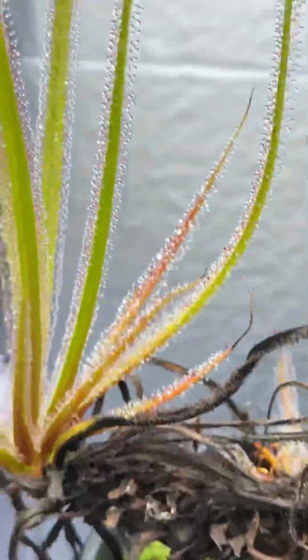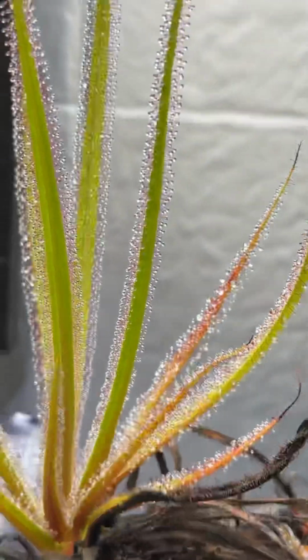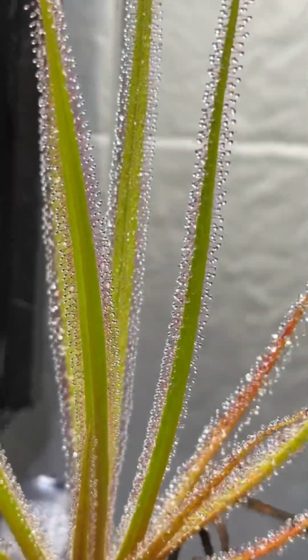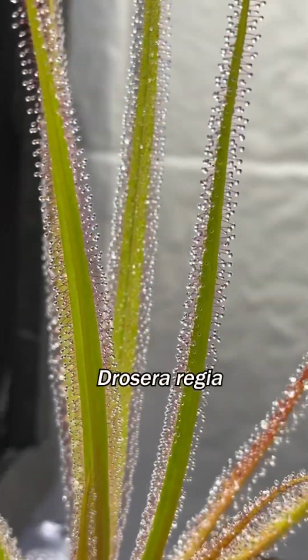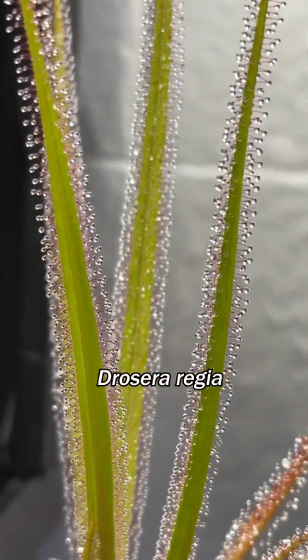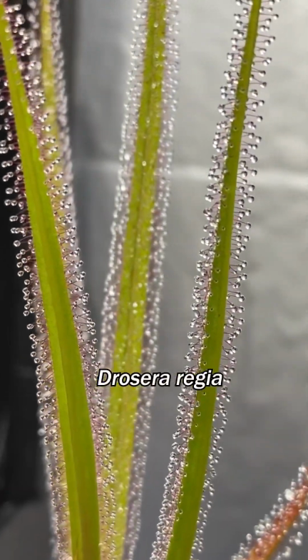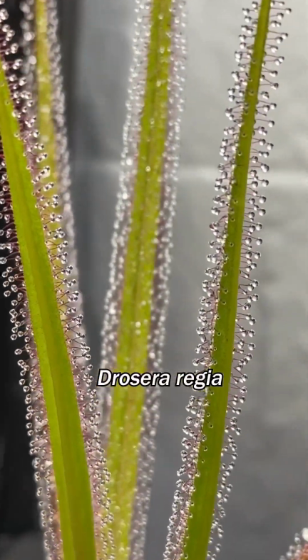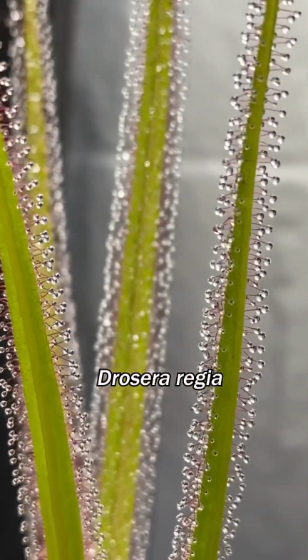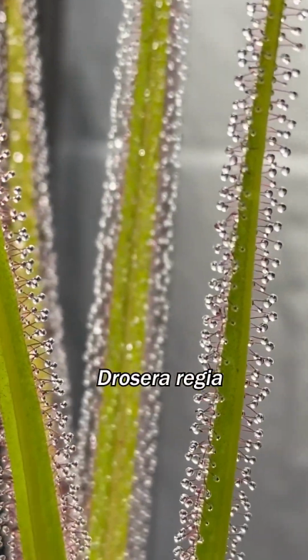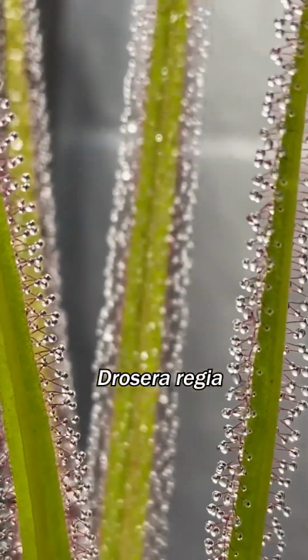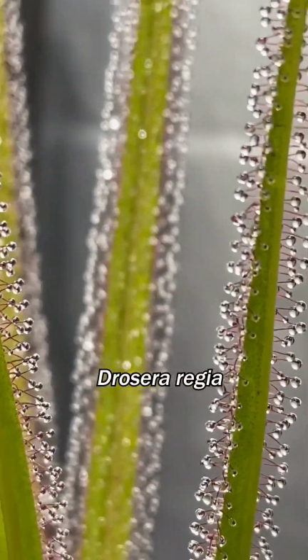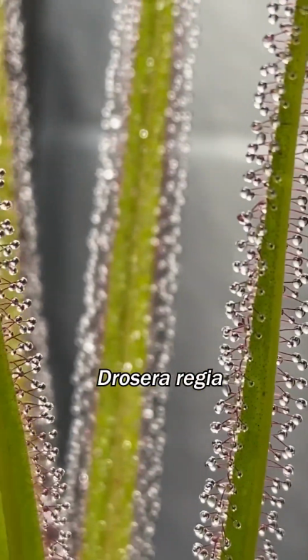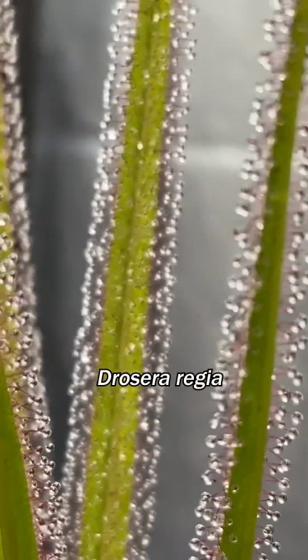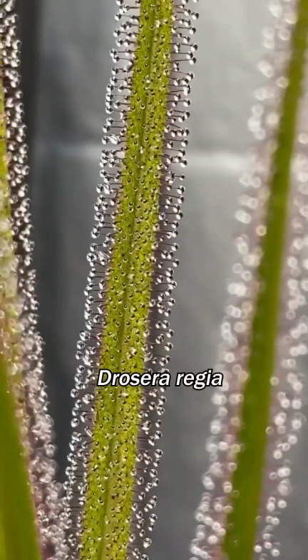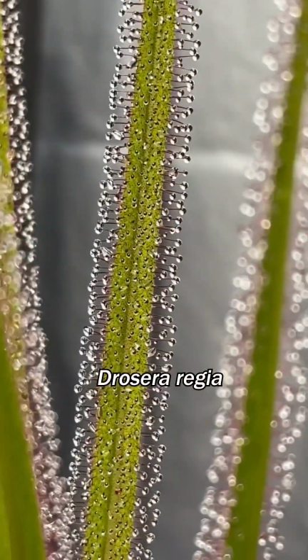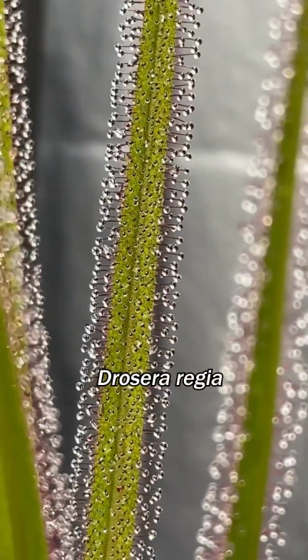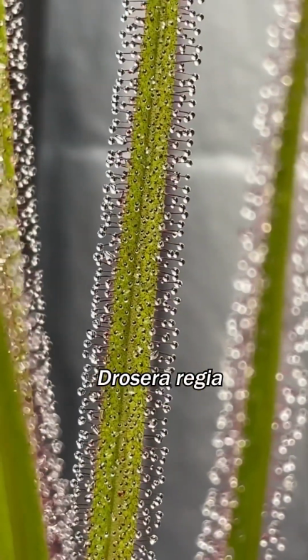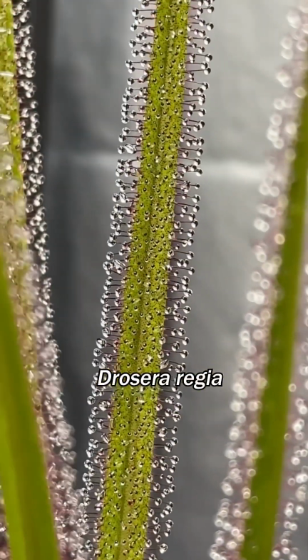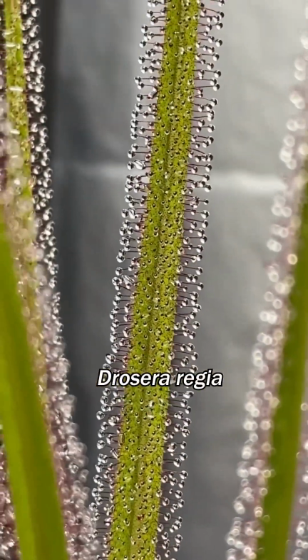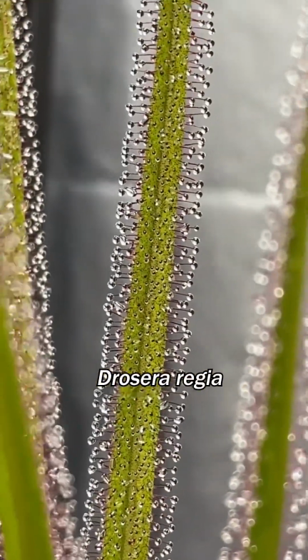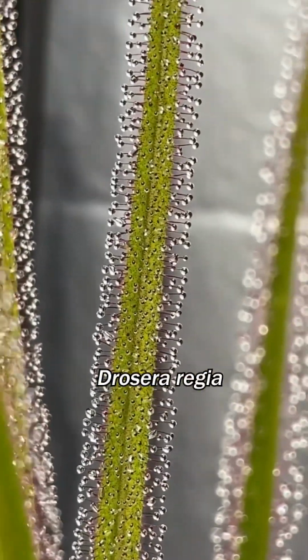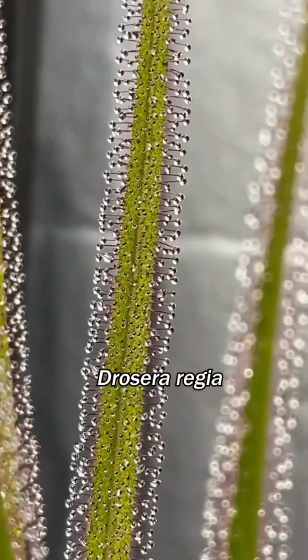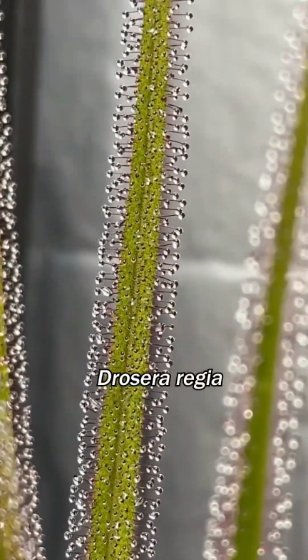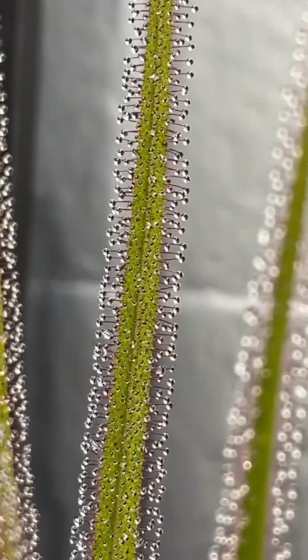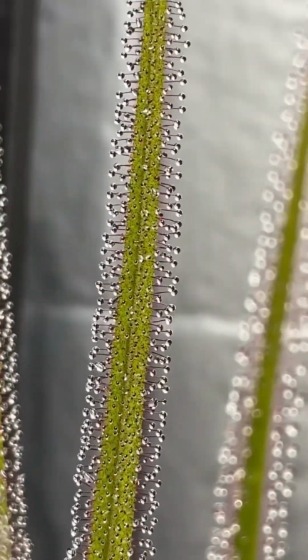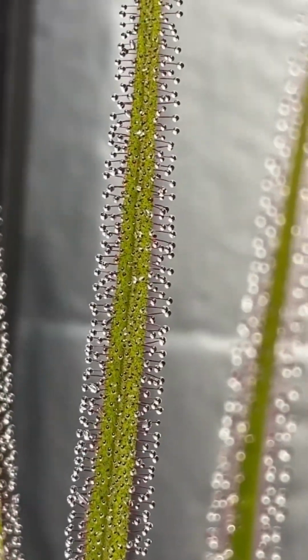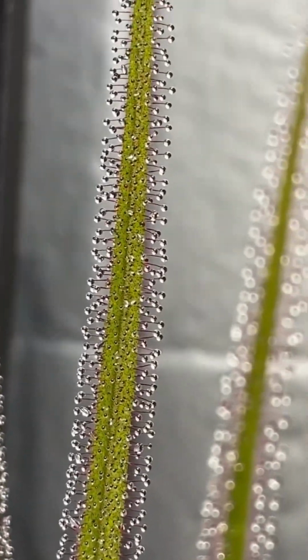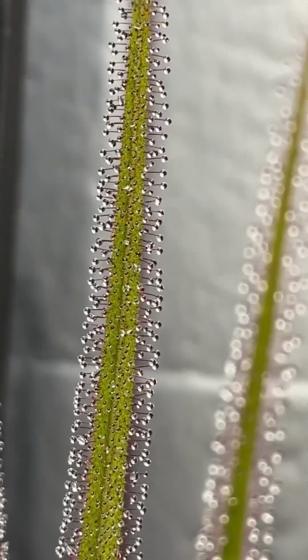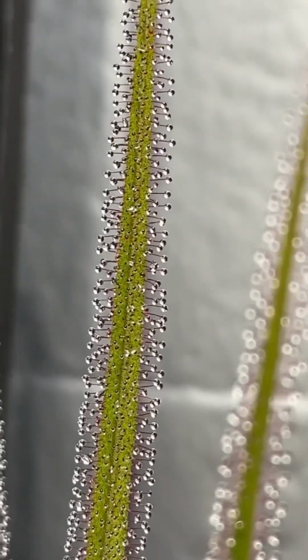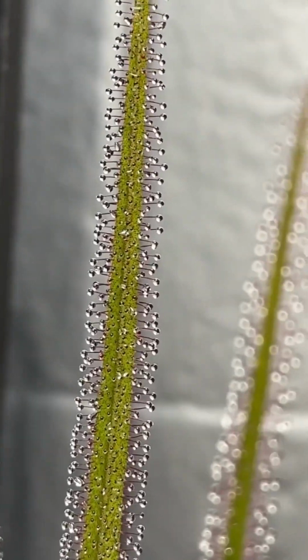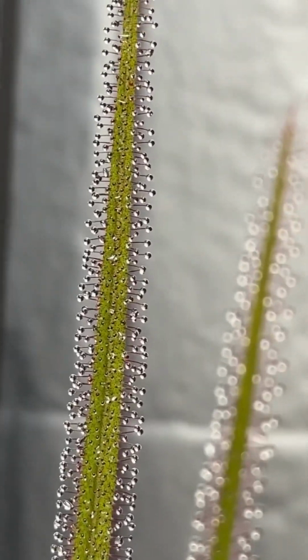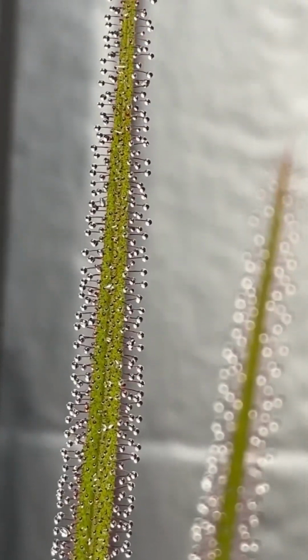And the king of dew — the juiciest drops on here. So delicious. Mouth-watering.